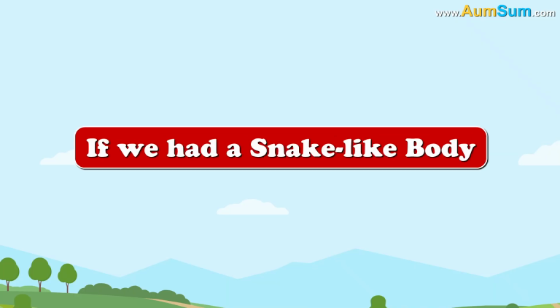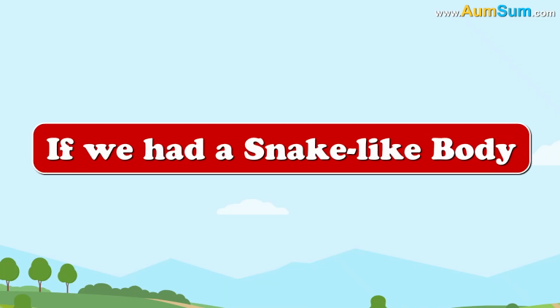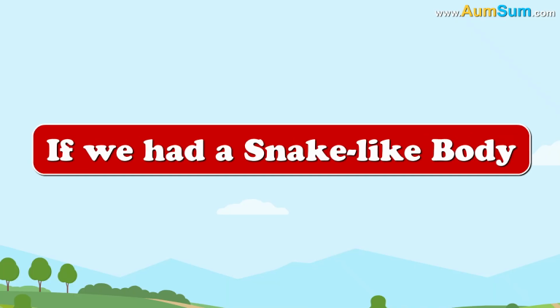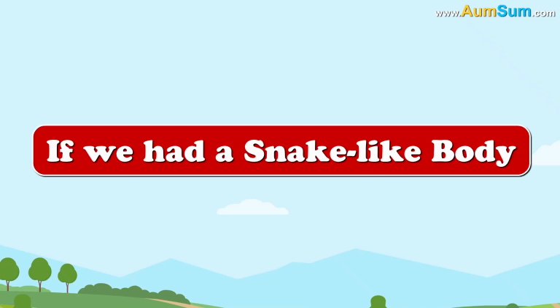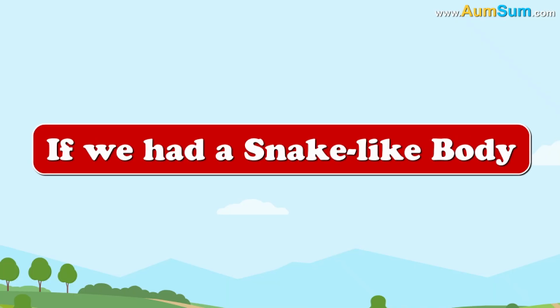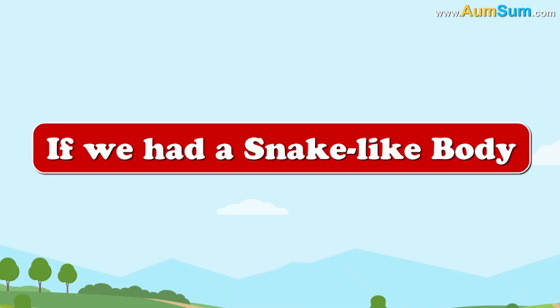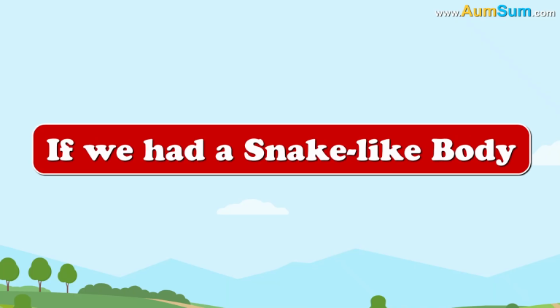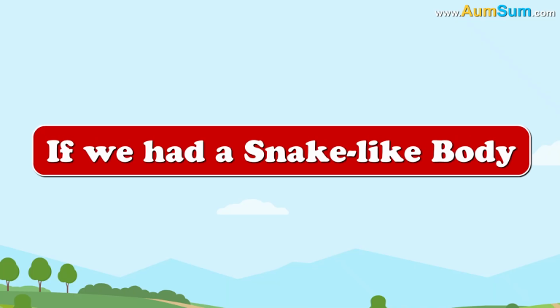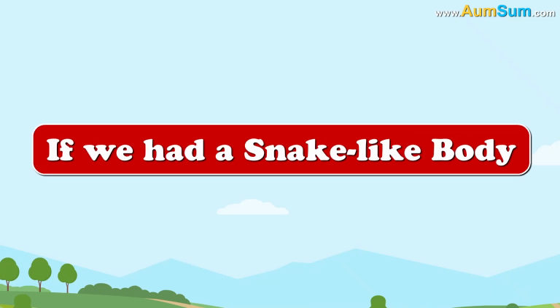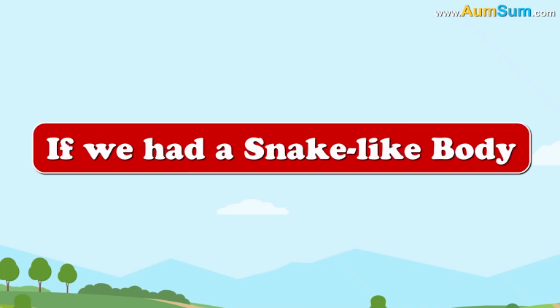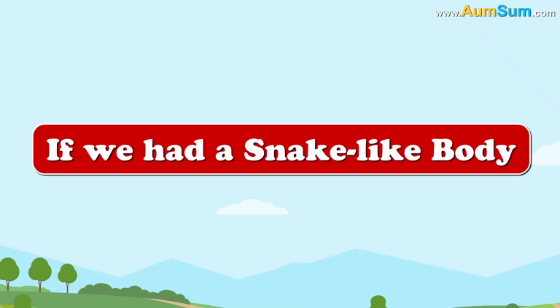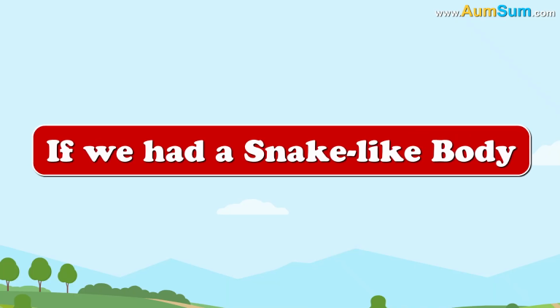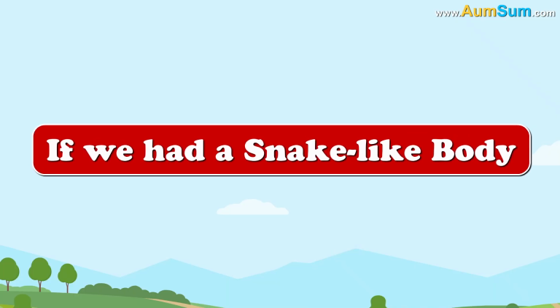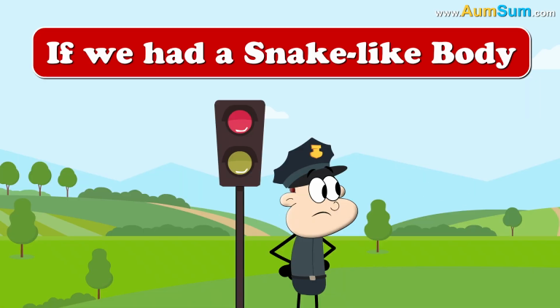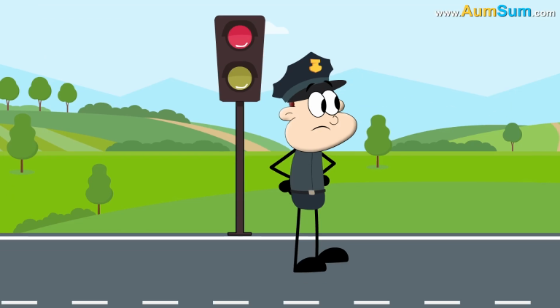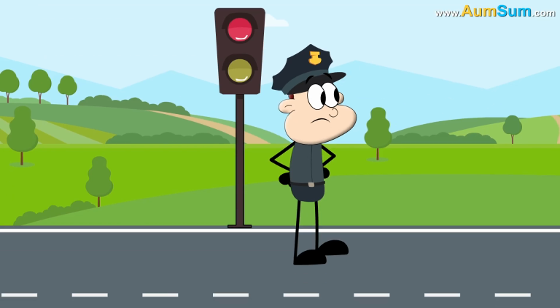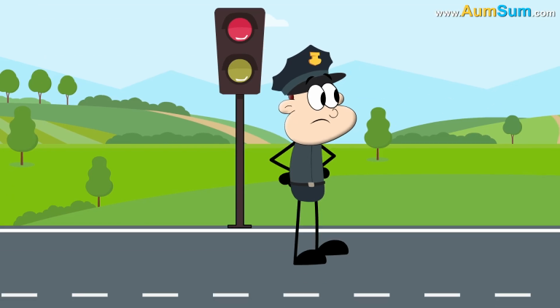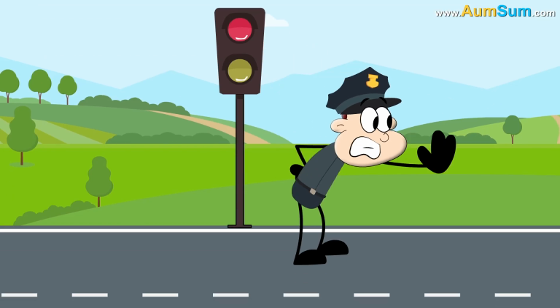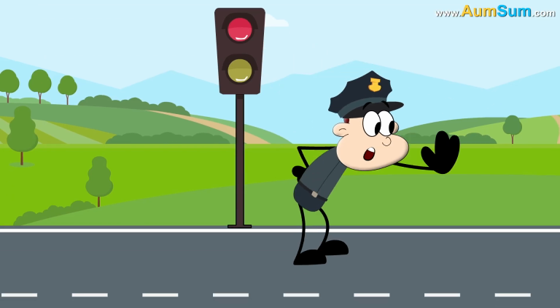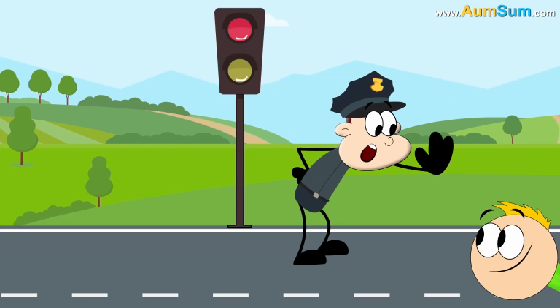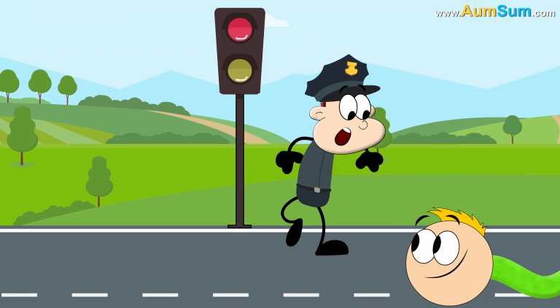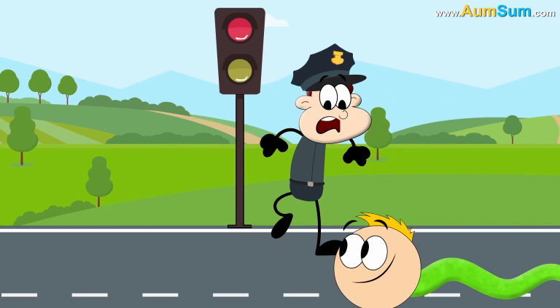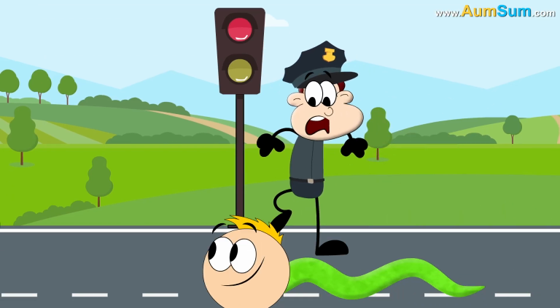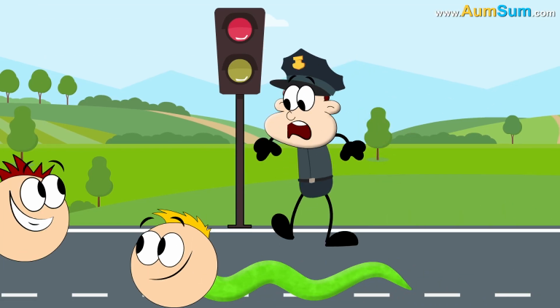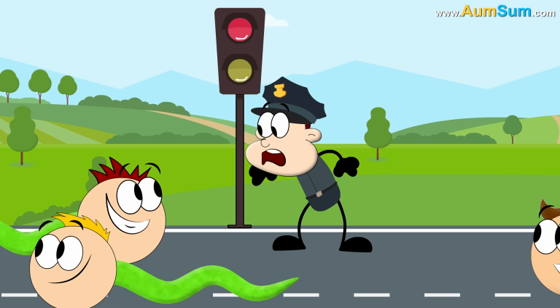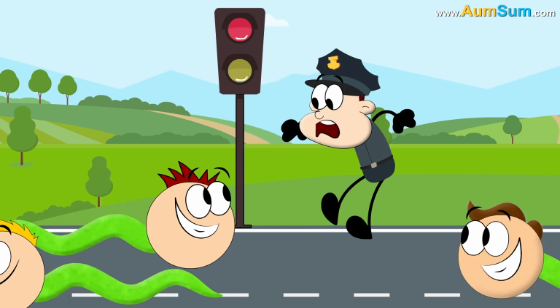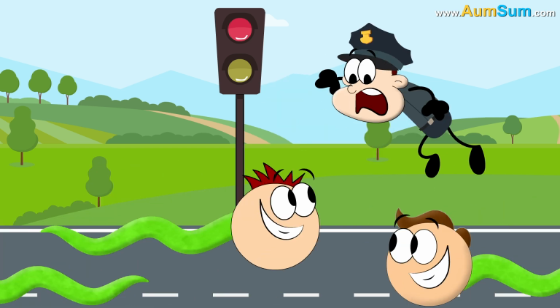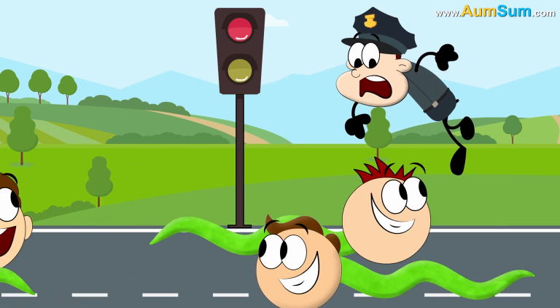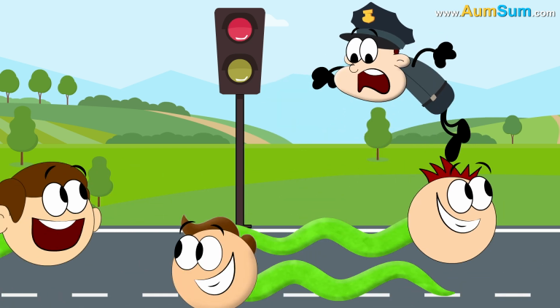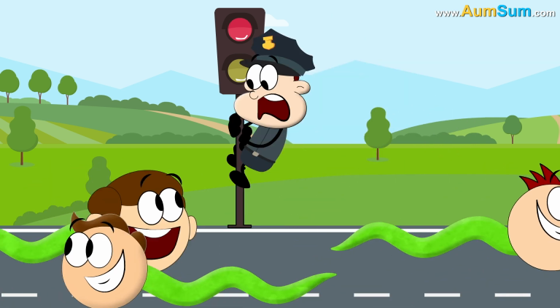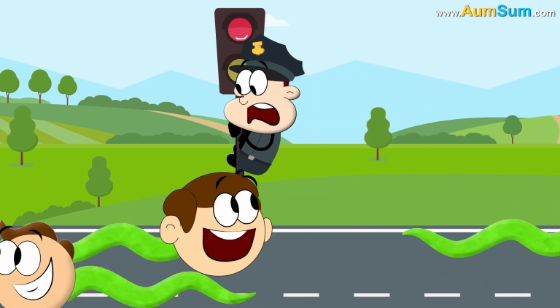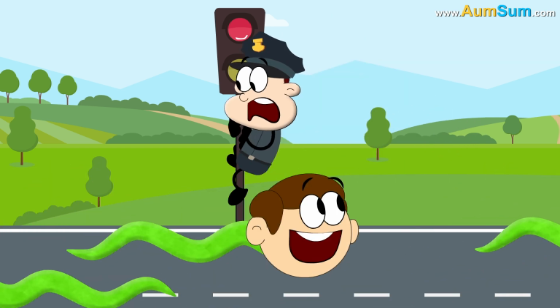Fifthly, if we had a snake-like body, traffic cops may not be able to manage the situation anymore.